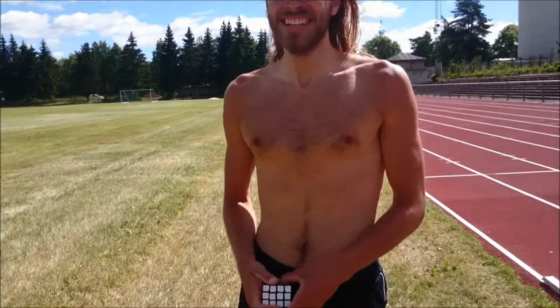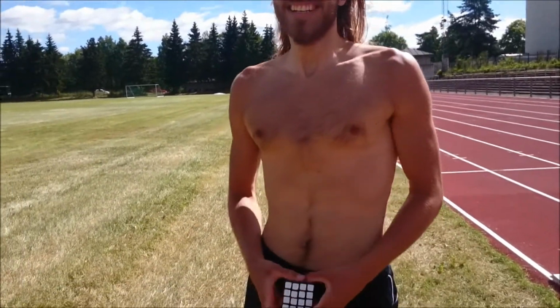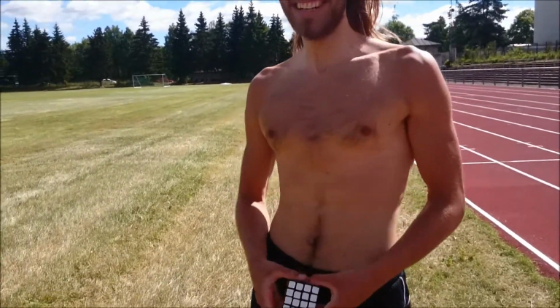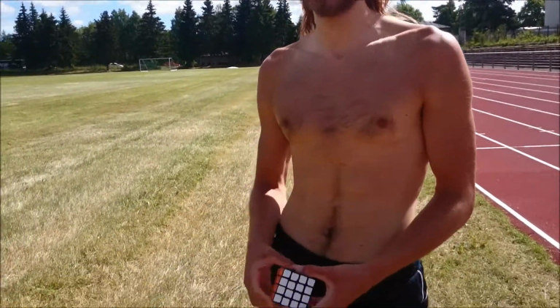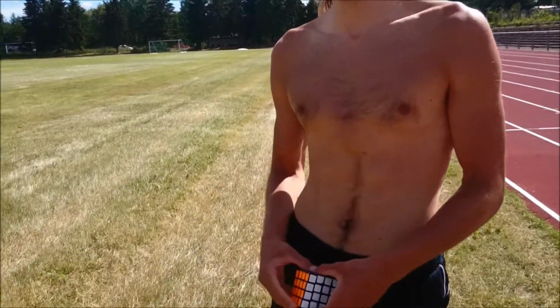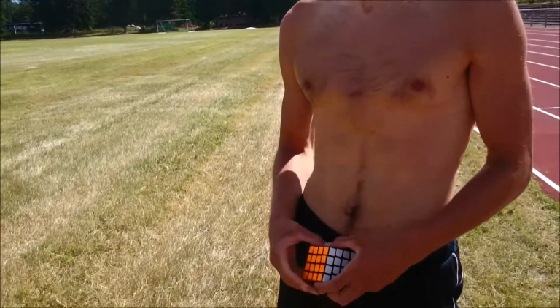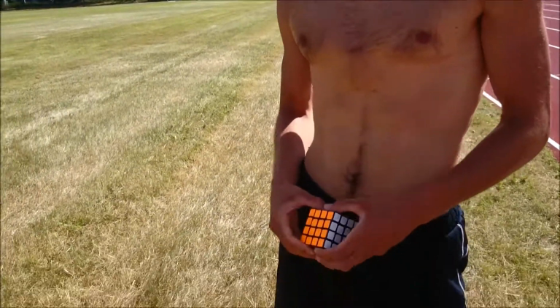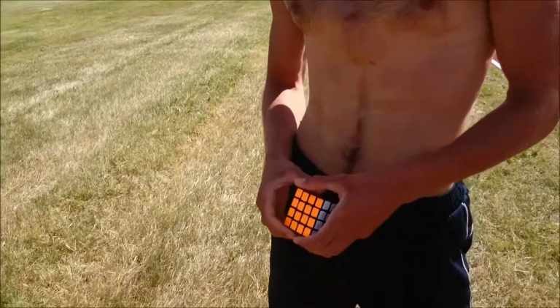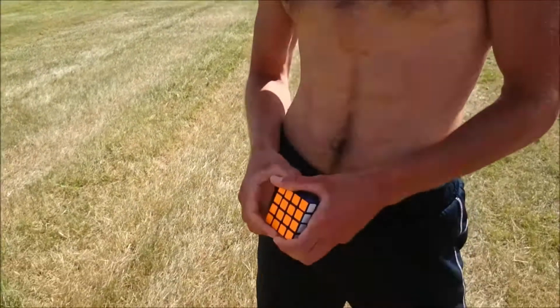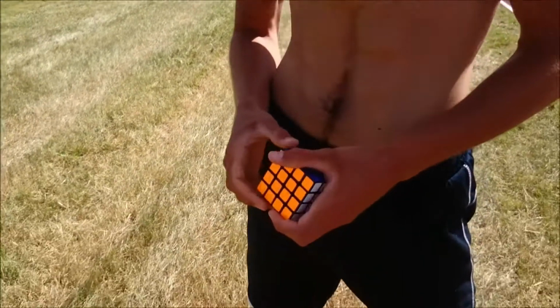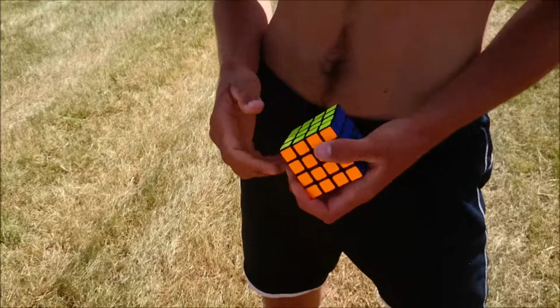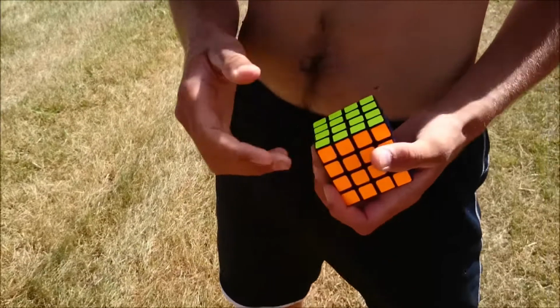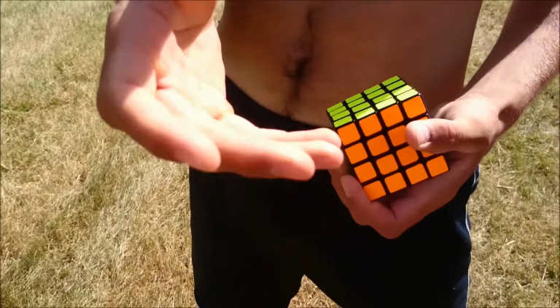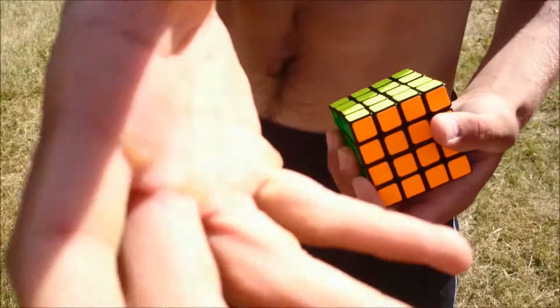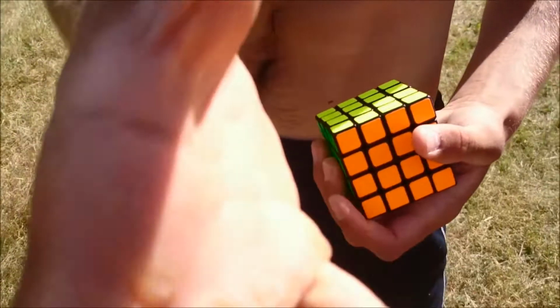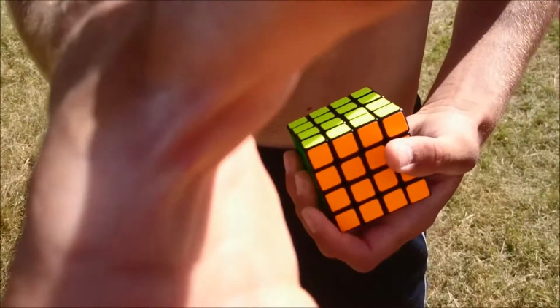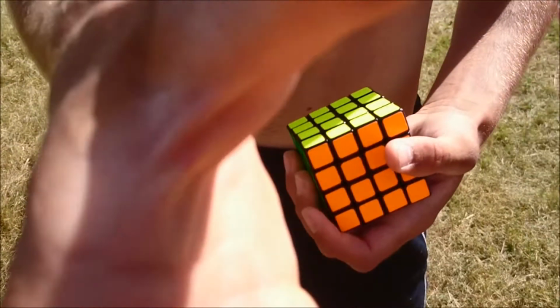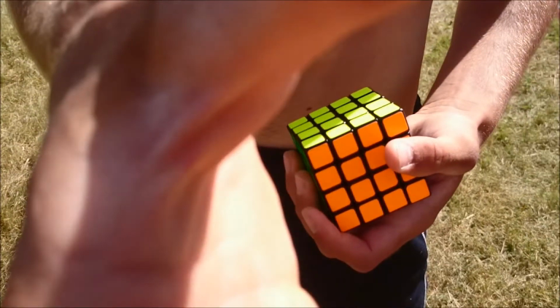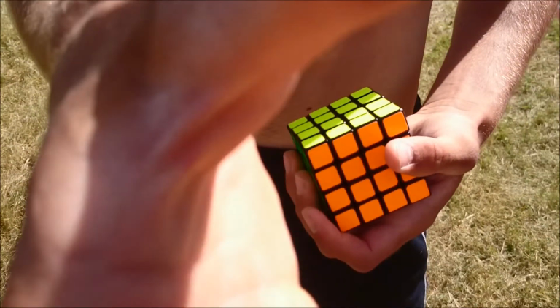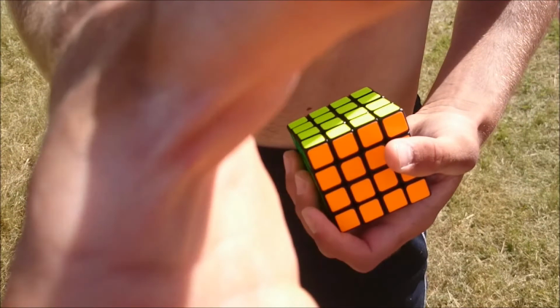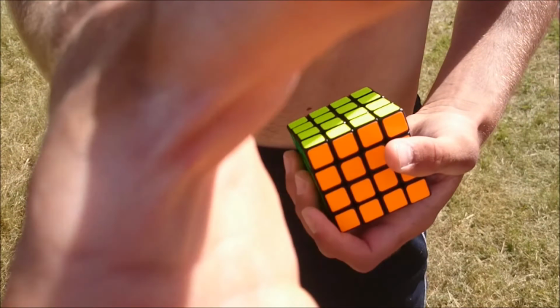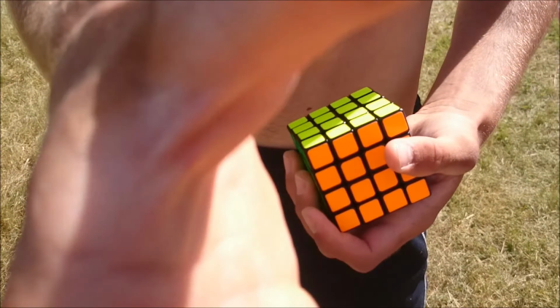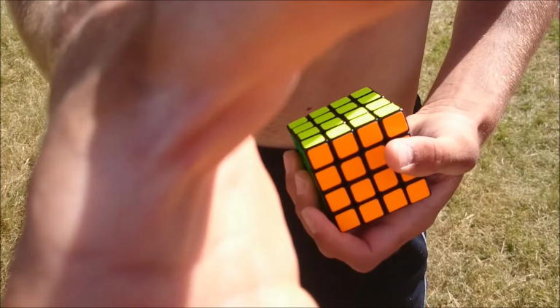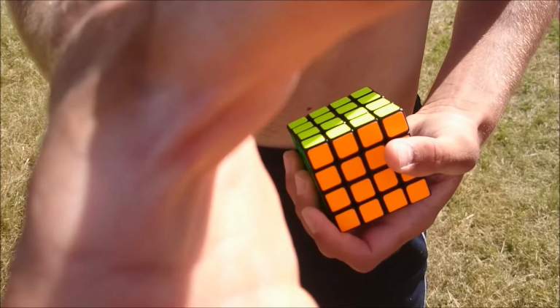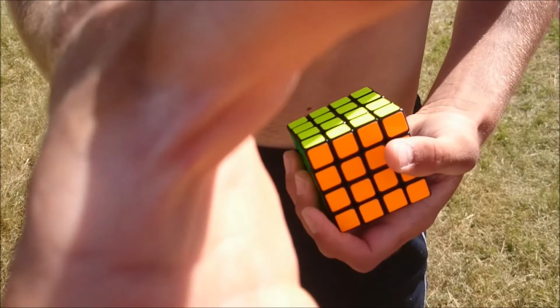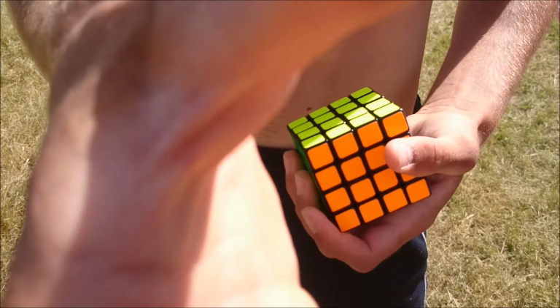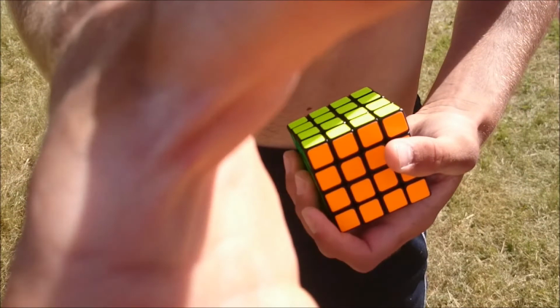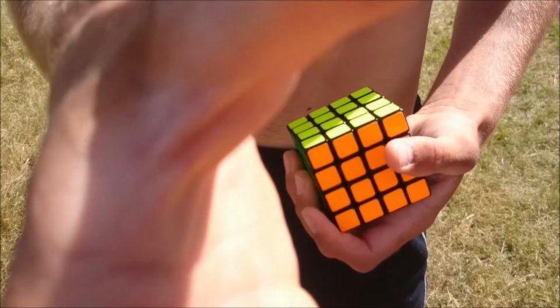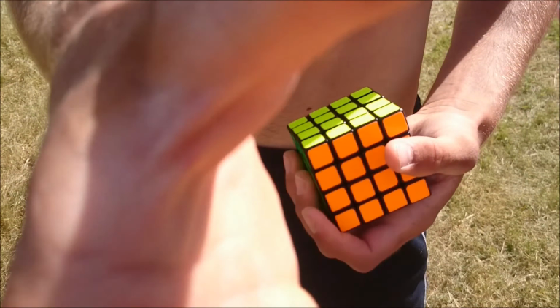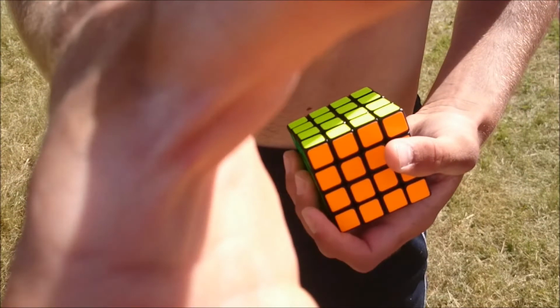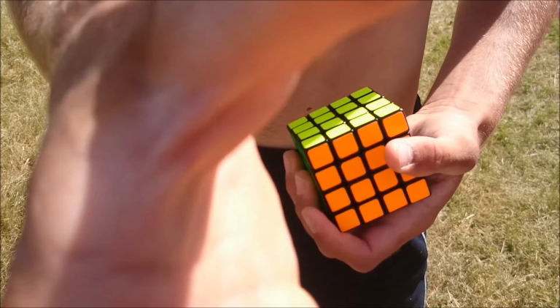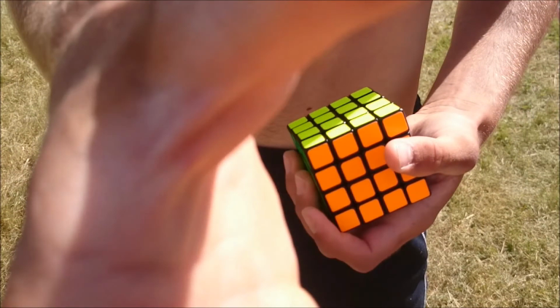Here you see the cube is solved. So that's it for today. Thank you for watching. See you next time.